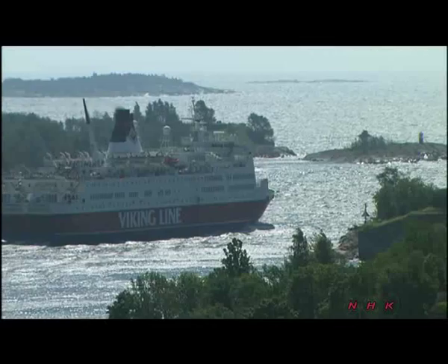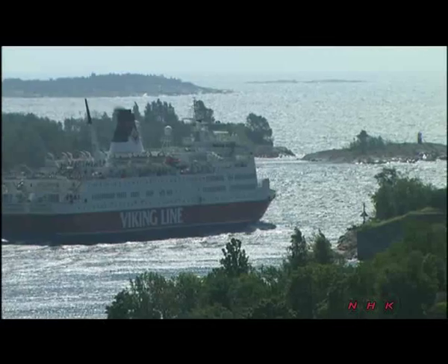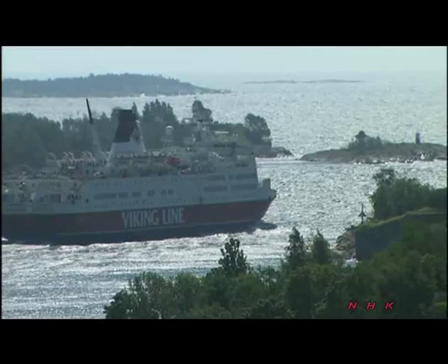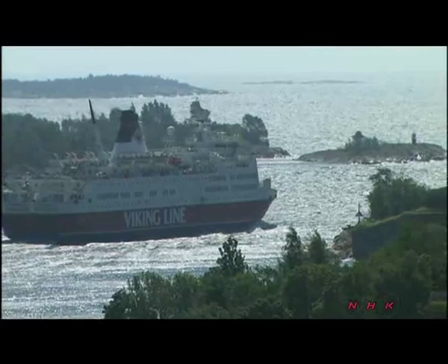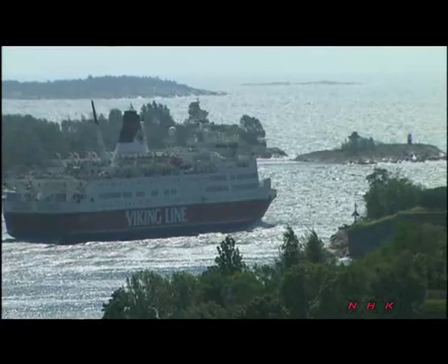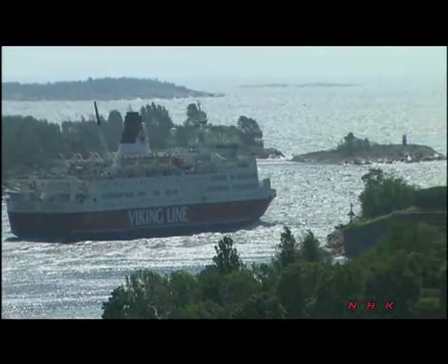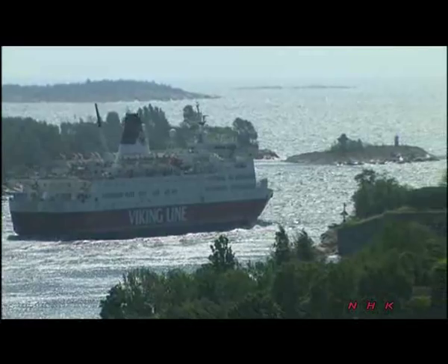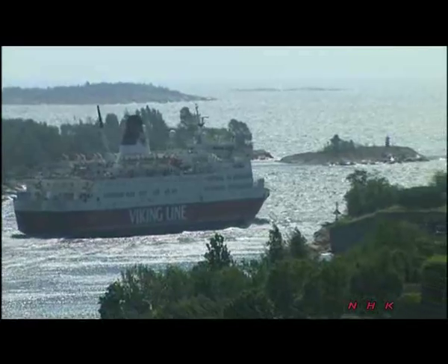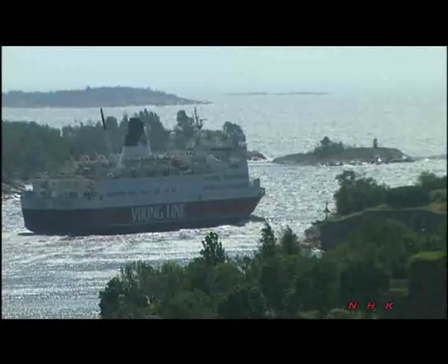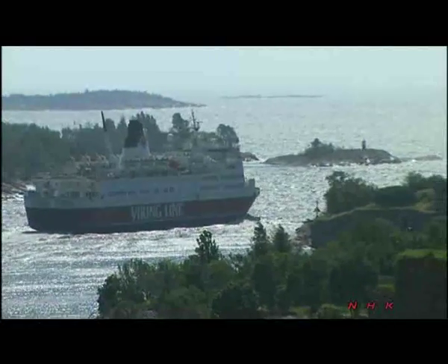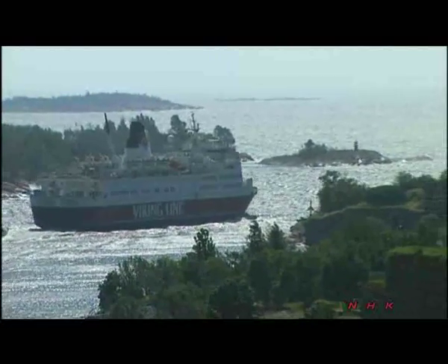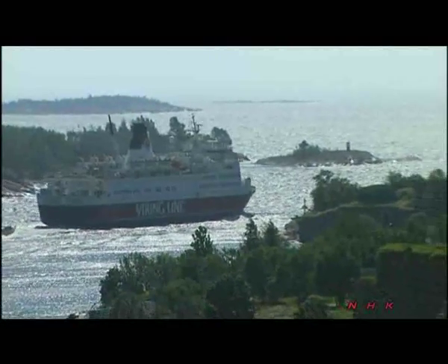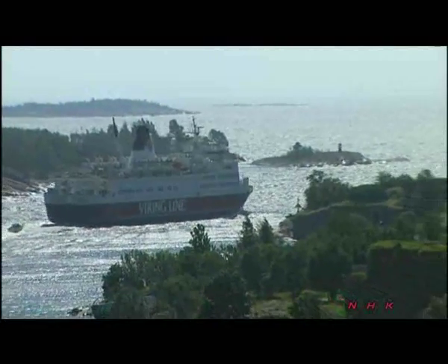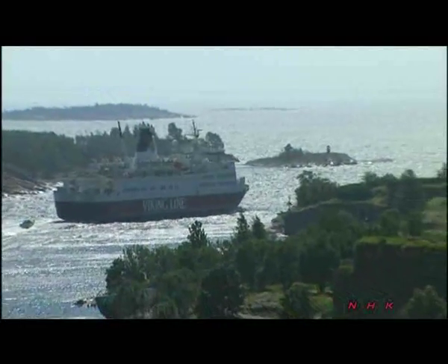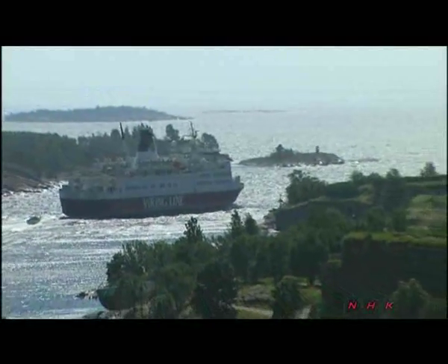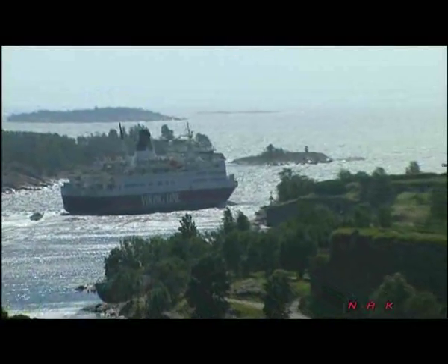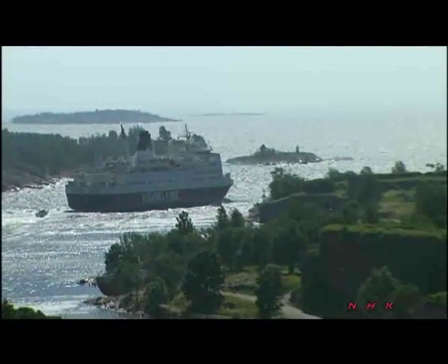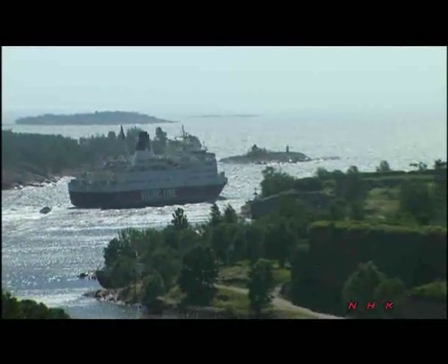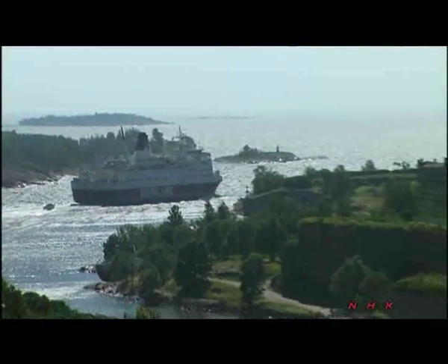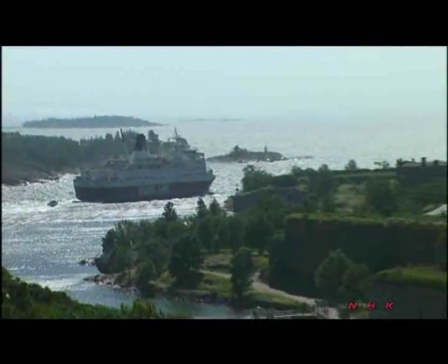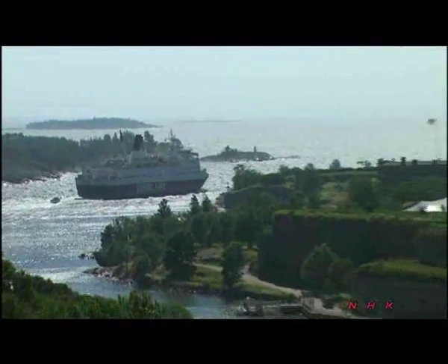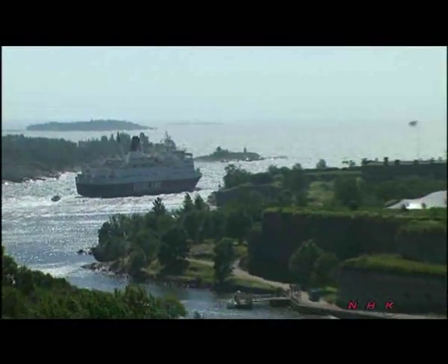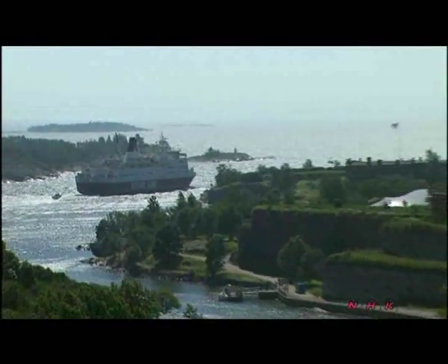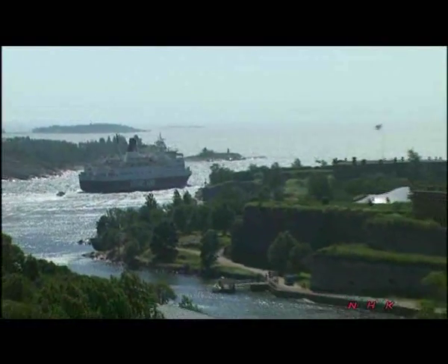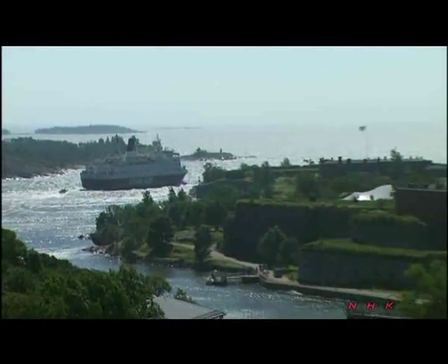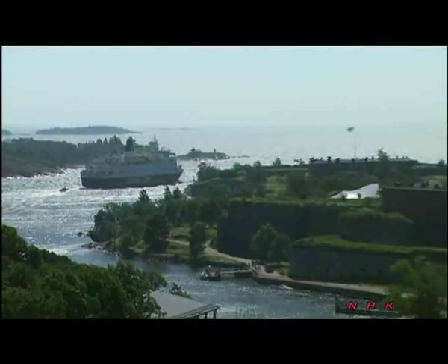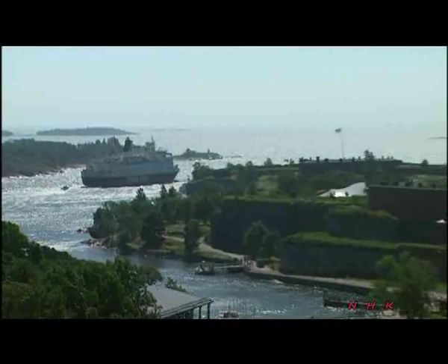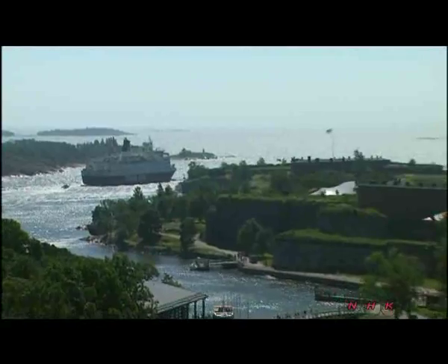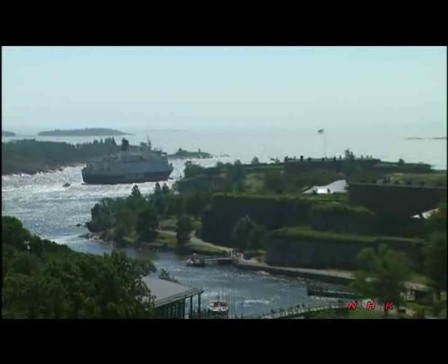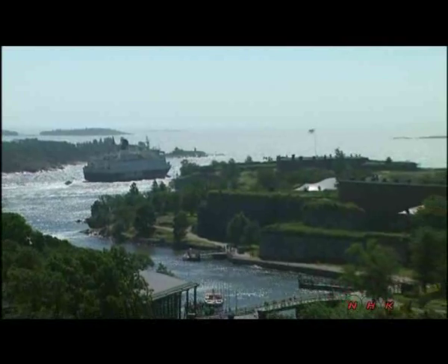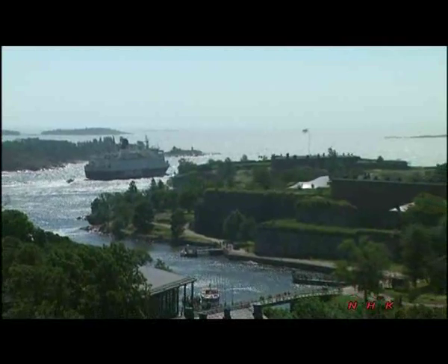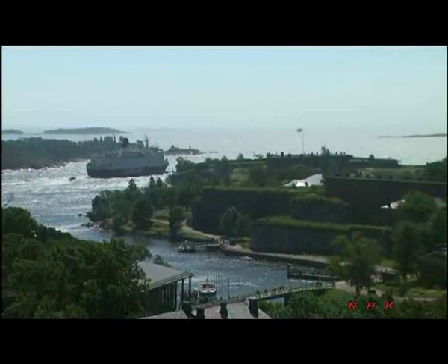Today, it's just a short boat ride from the capital, Helsinki, and is a popular leisure area for its citizens.